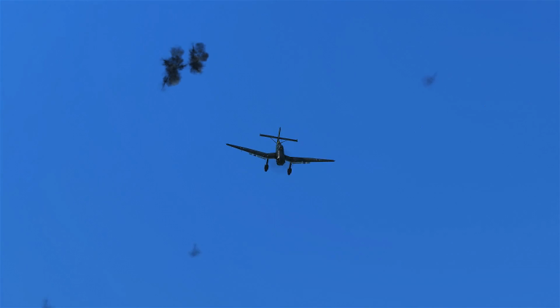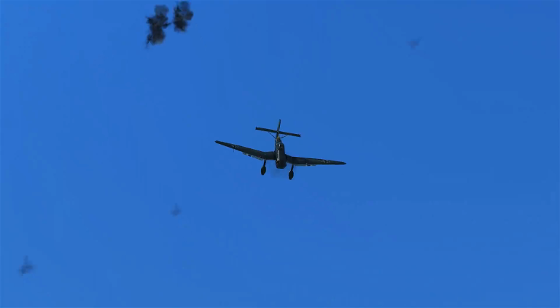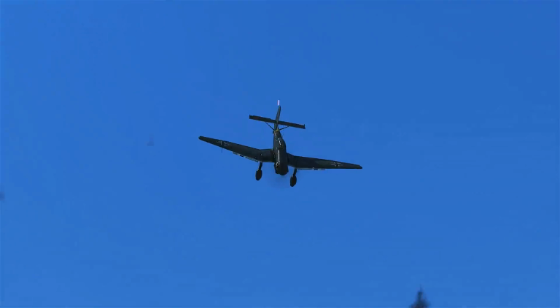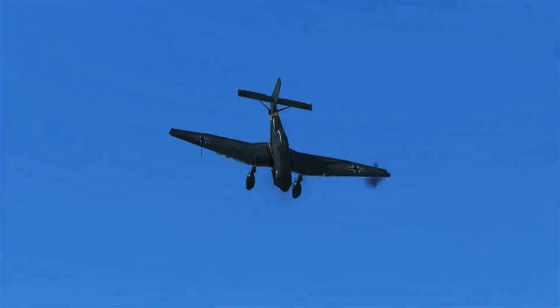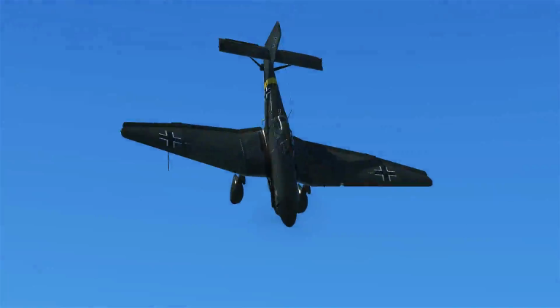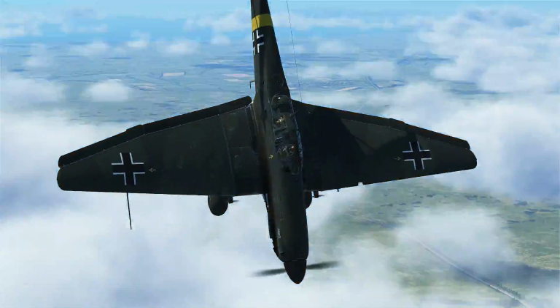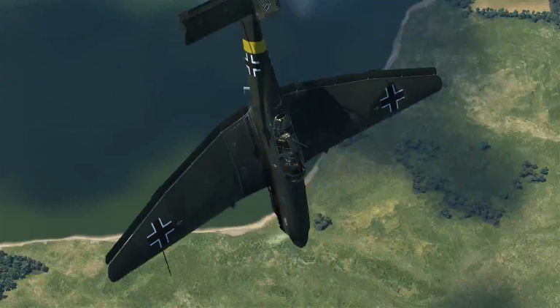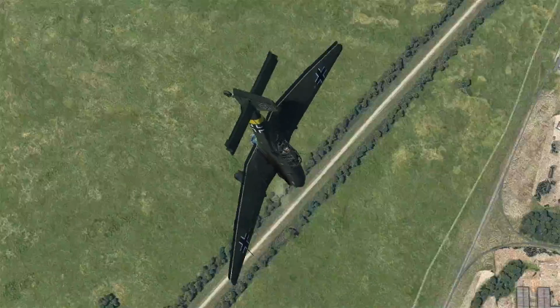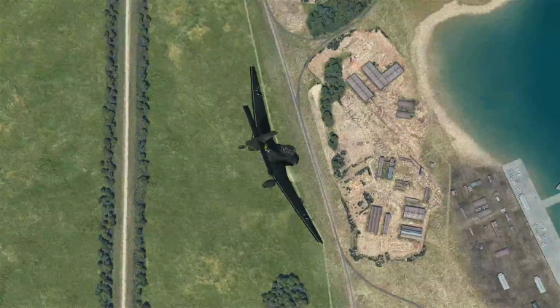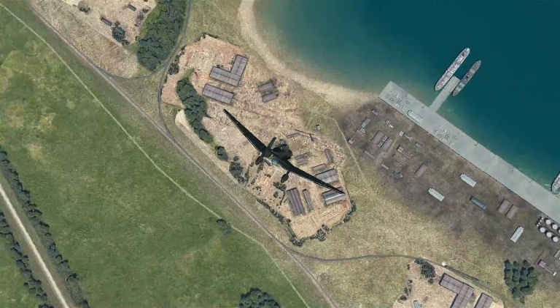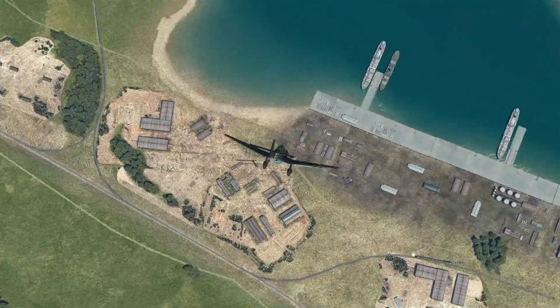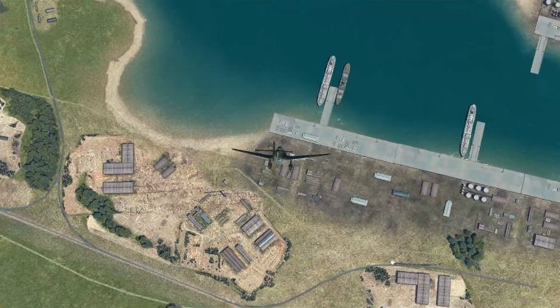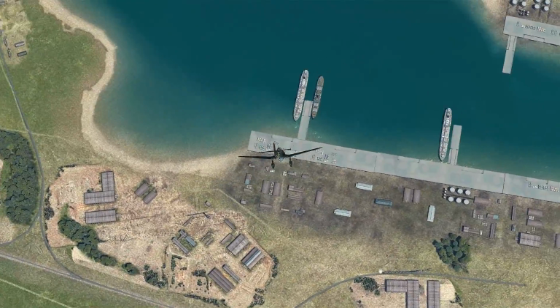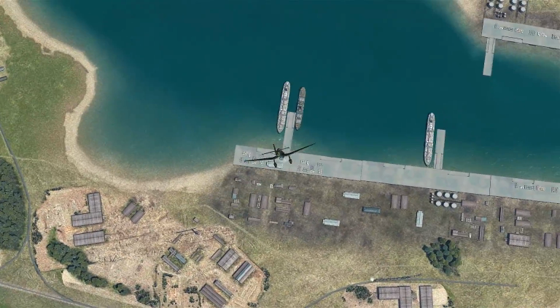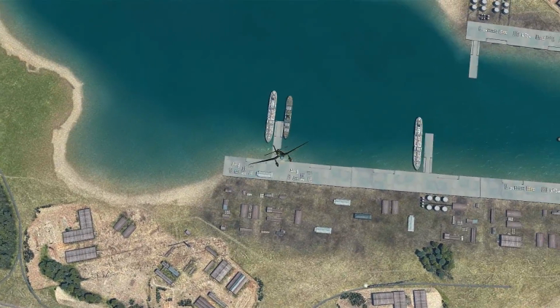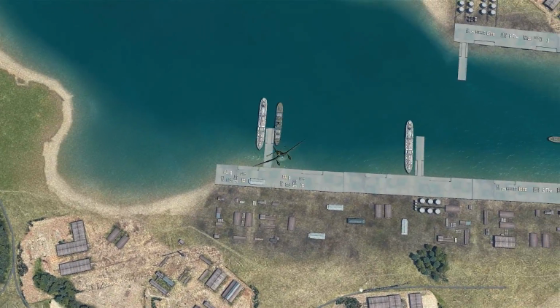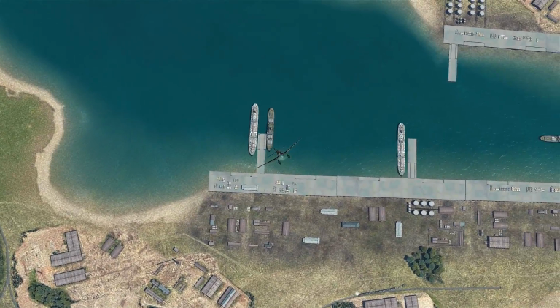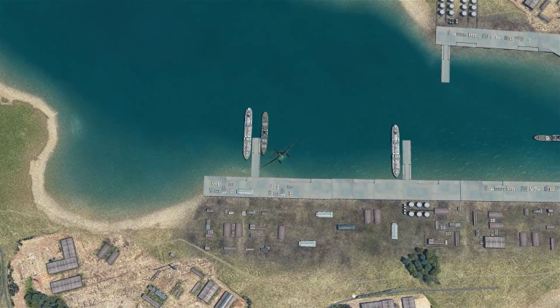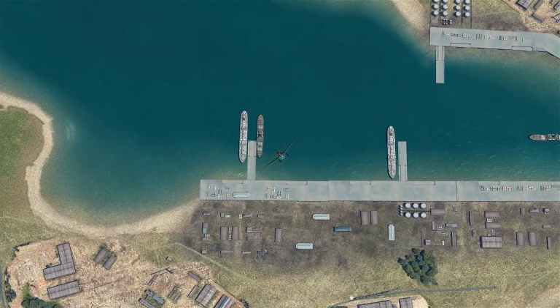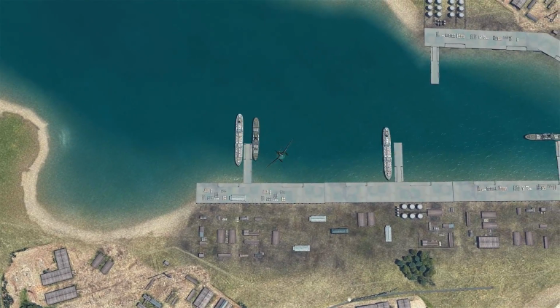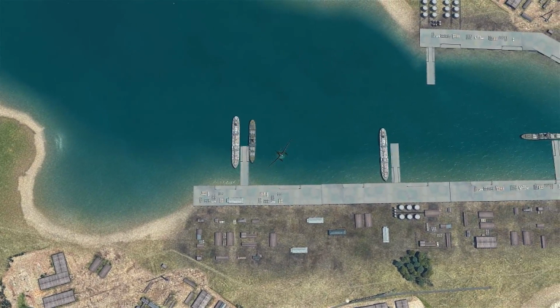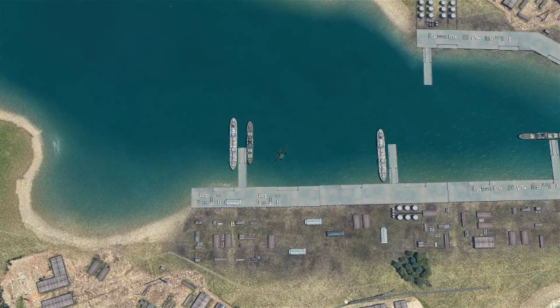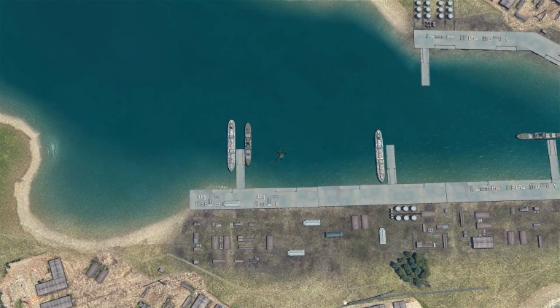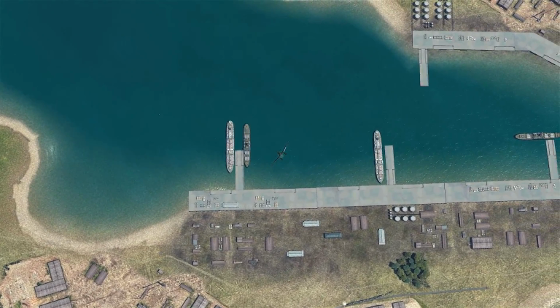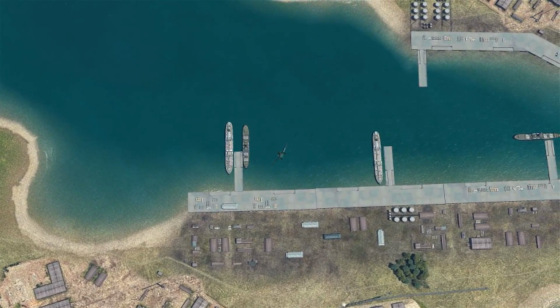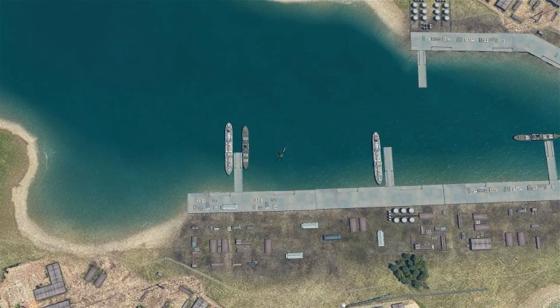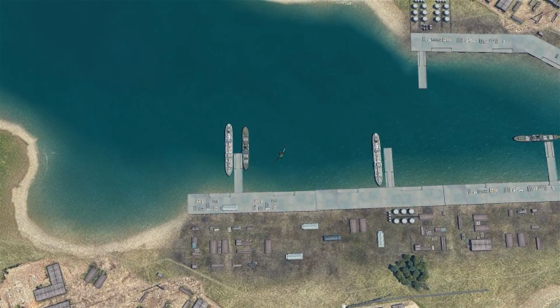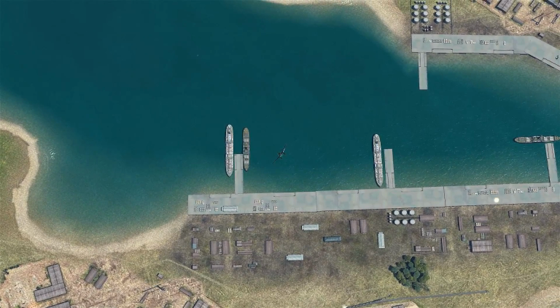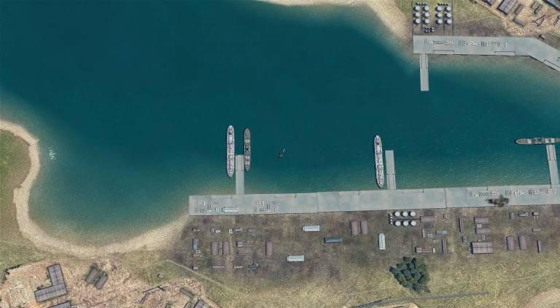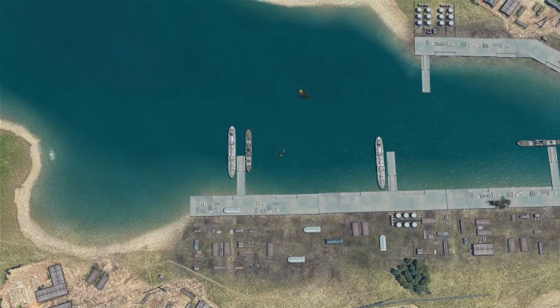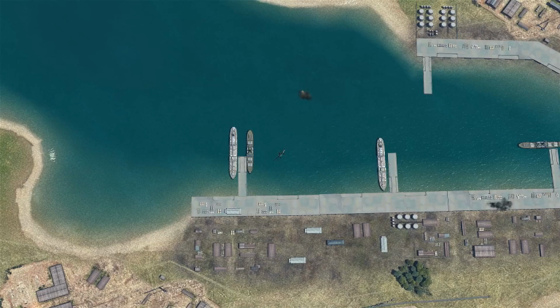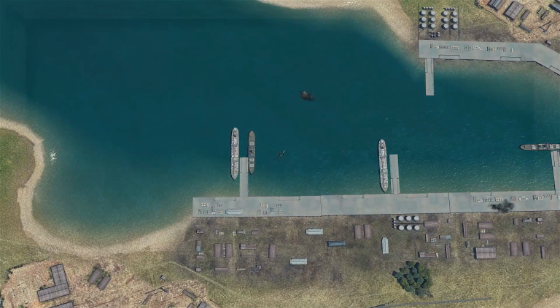G'day Virtual Pilots, it's Requiem. In this video we're going to have a look at how you use the contact altimeter while dive bombing with the Stuka.